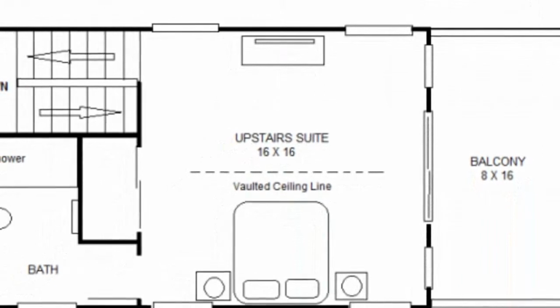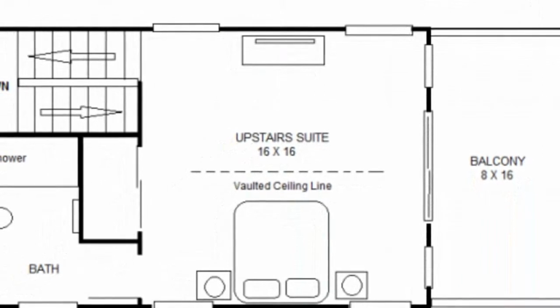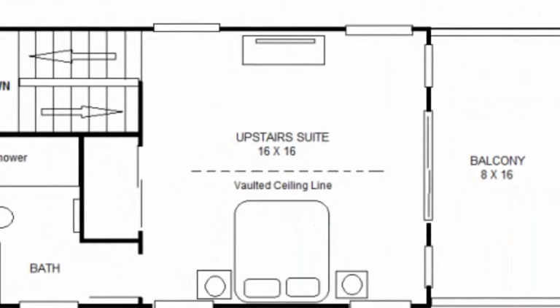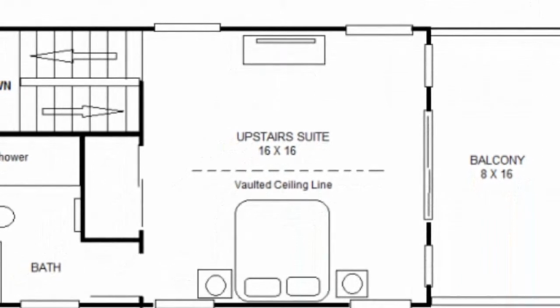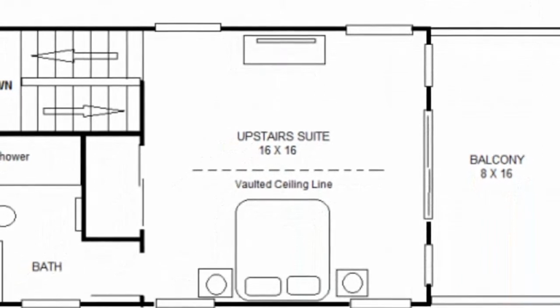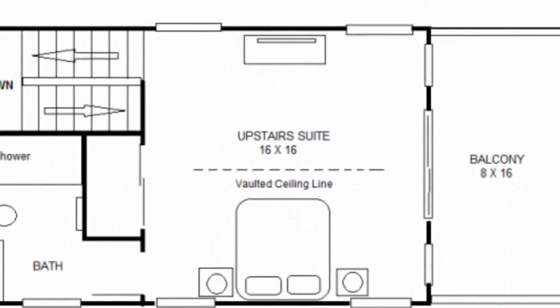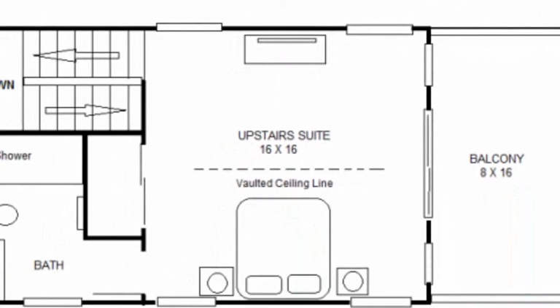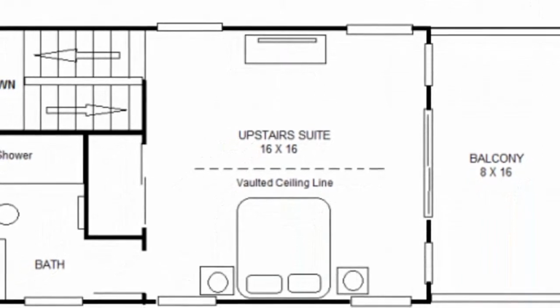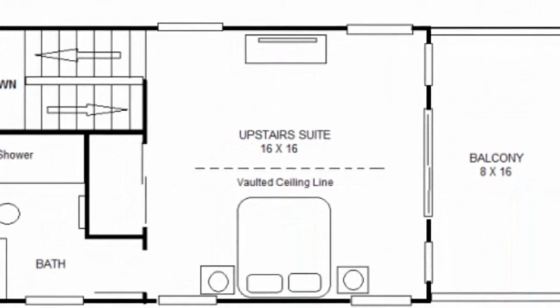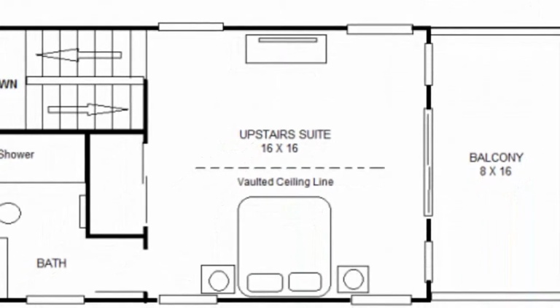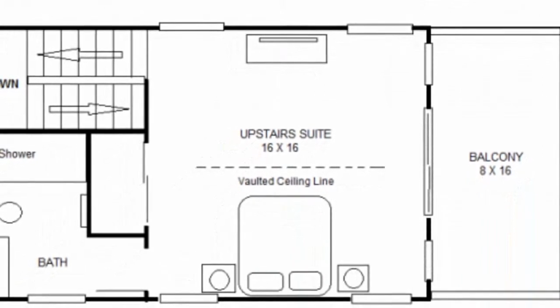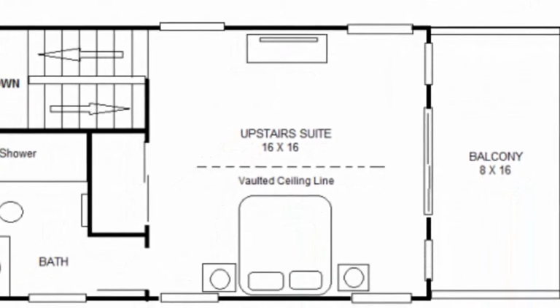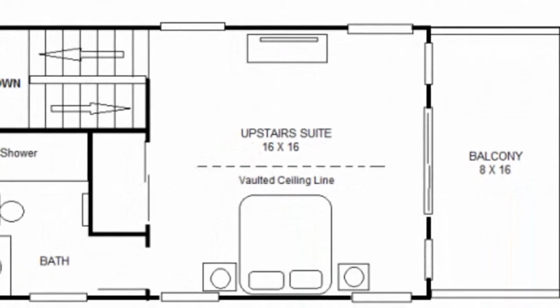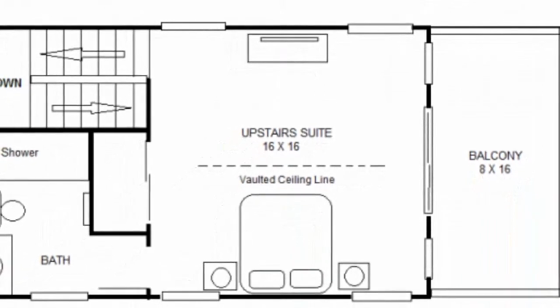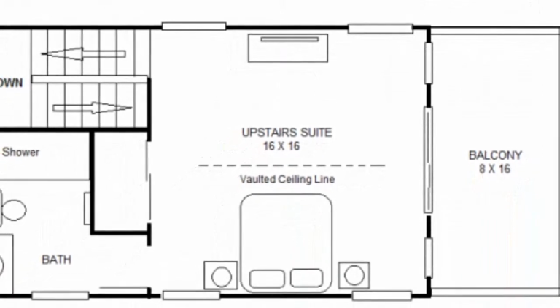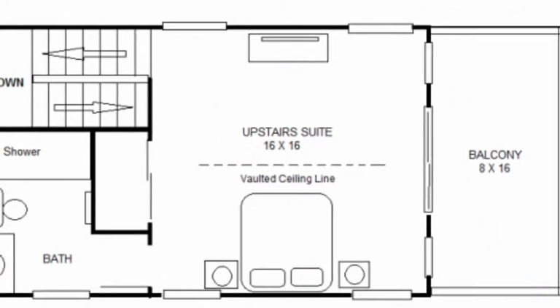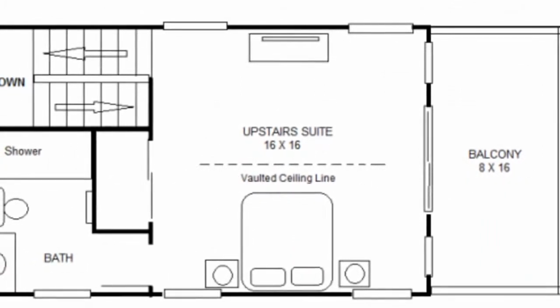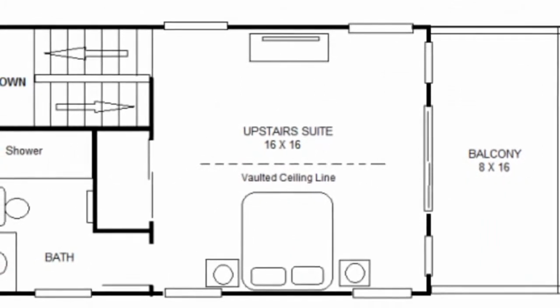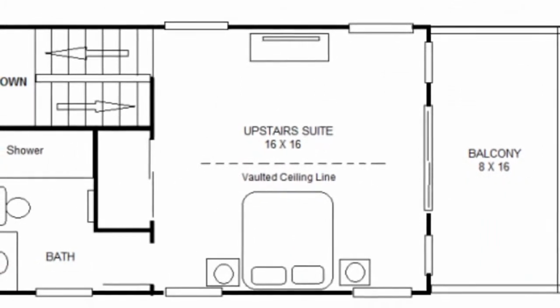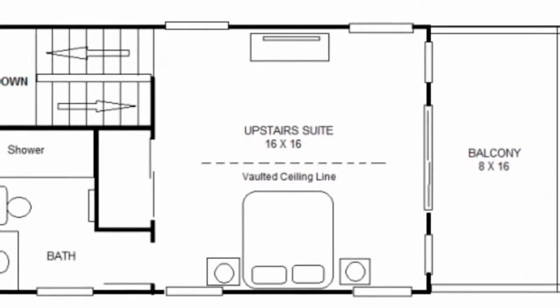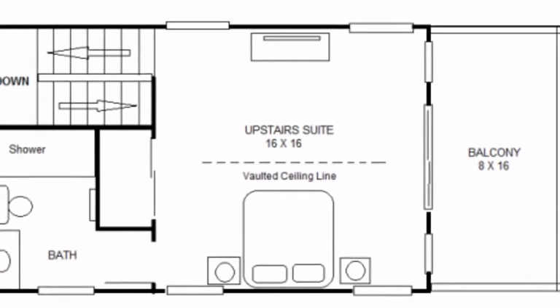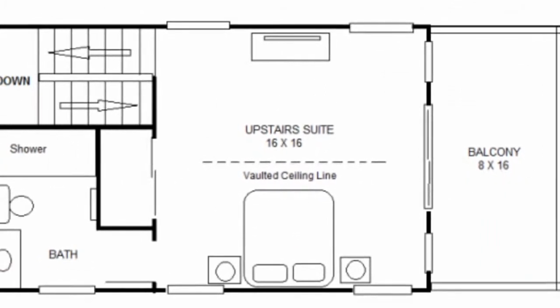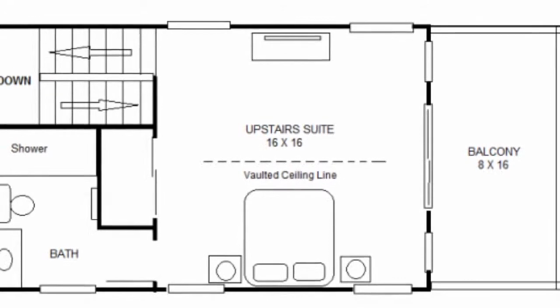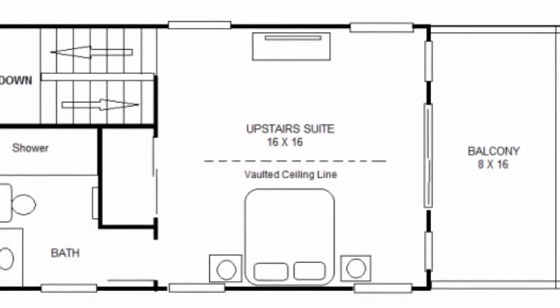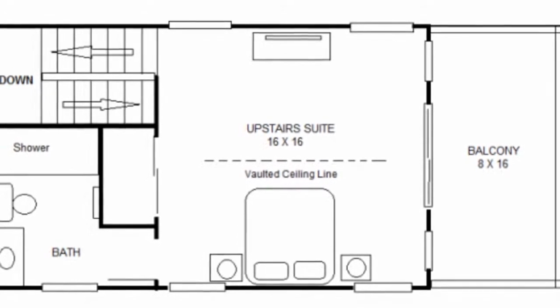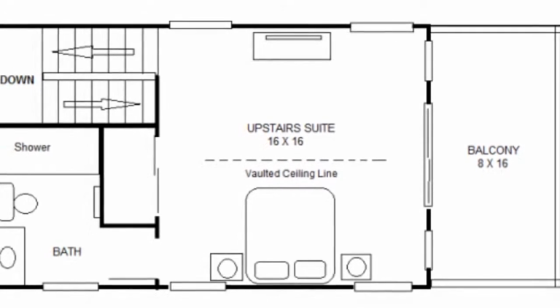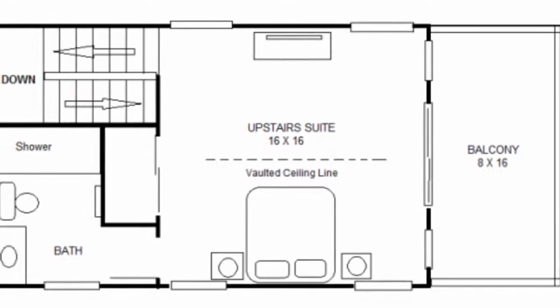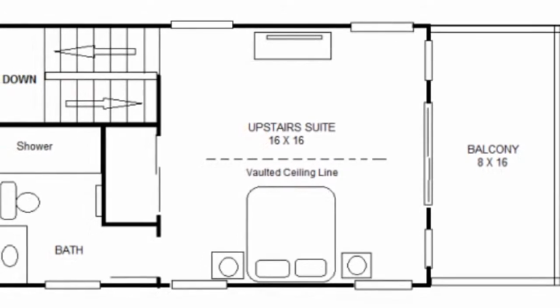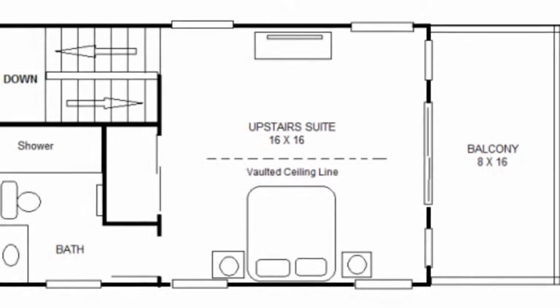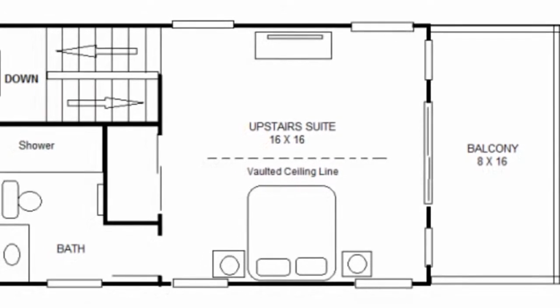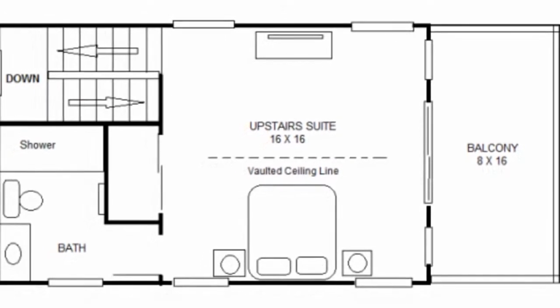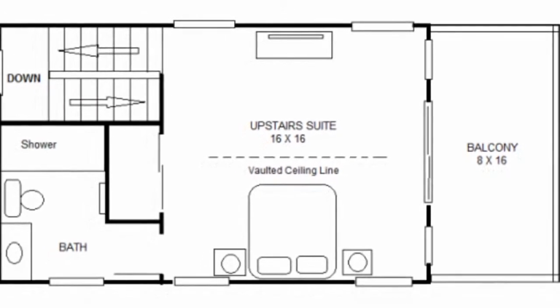The attraction to this concept sketch is the spacious upstairs suite in the trees with vaulted ceiling and lots of glass.